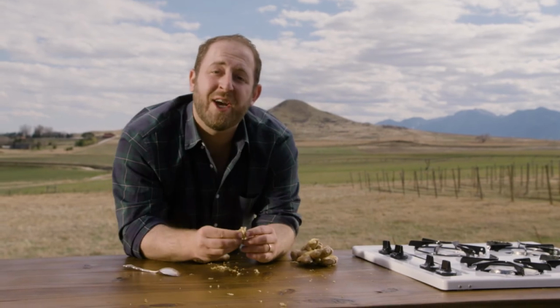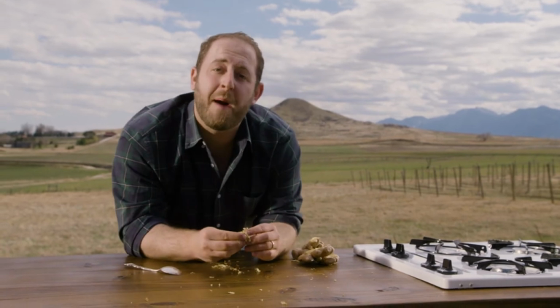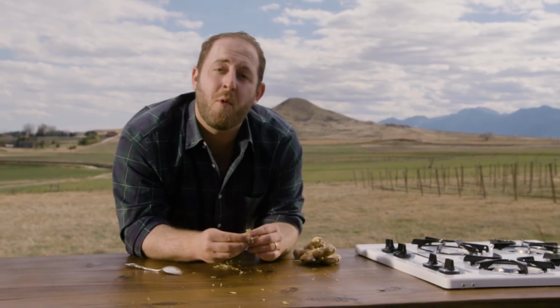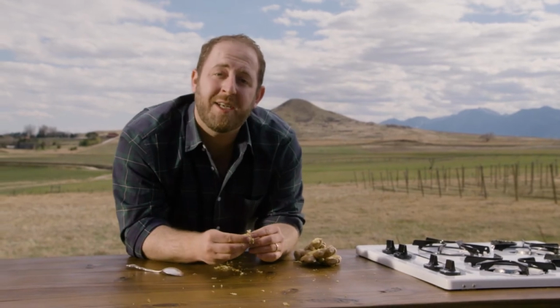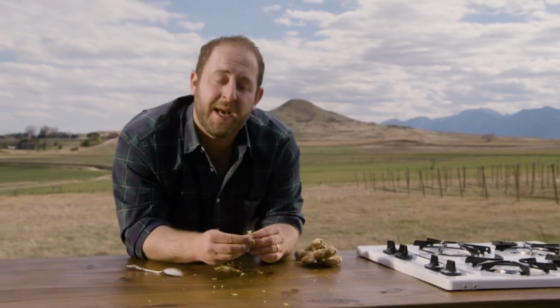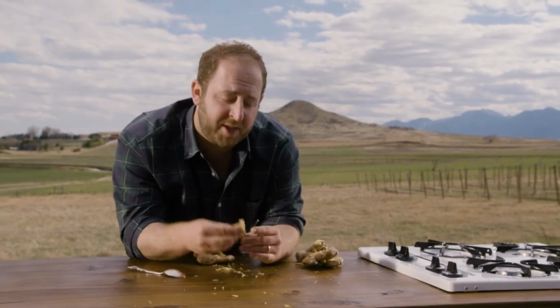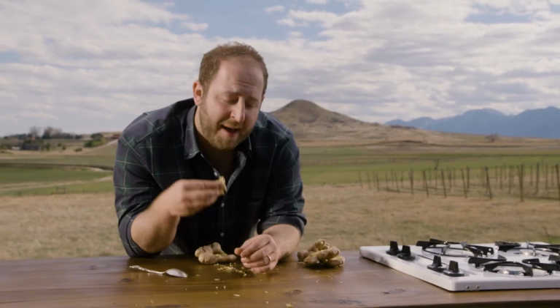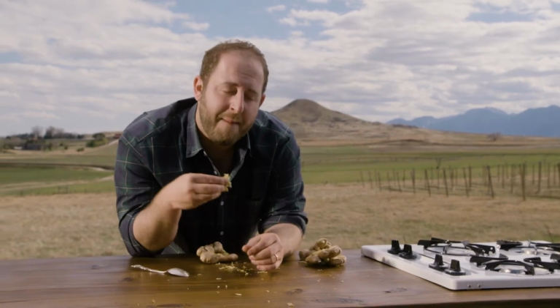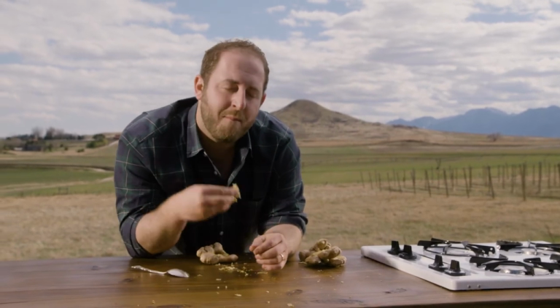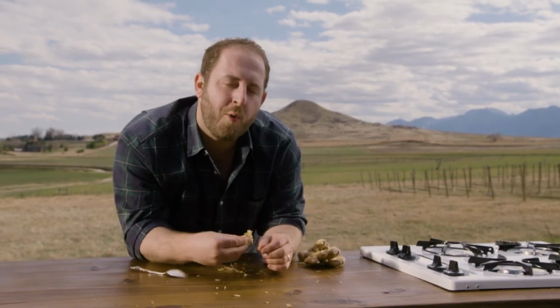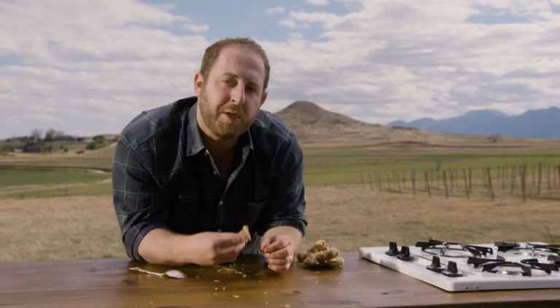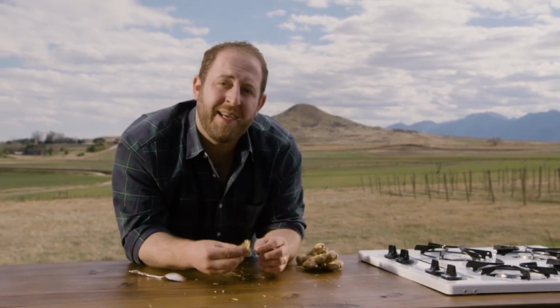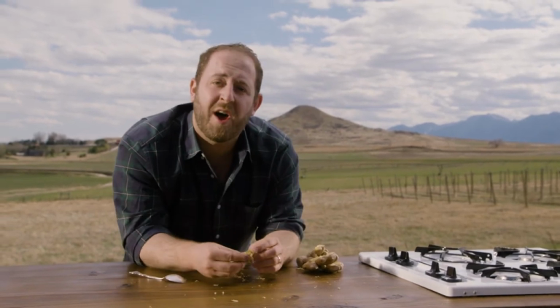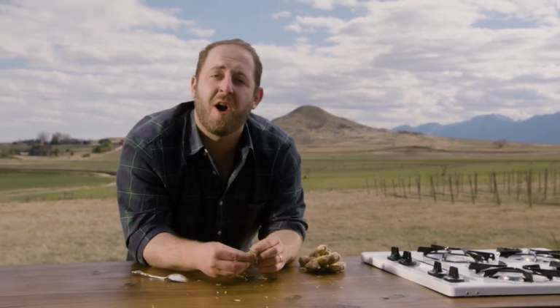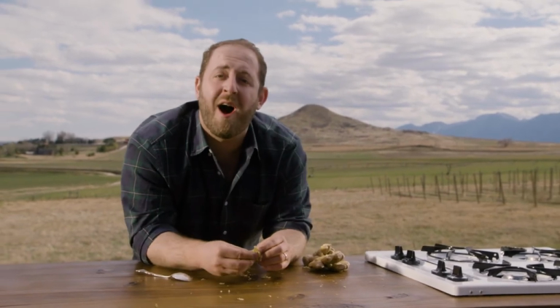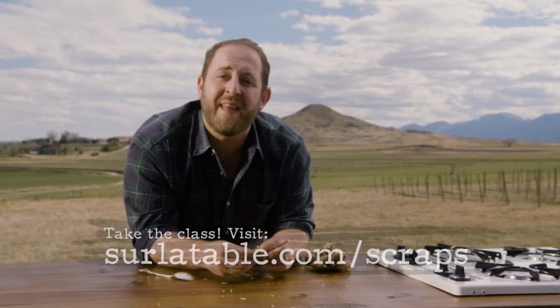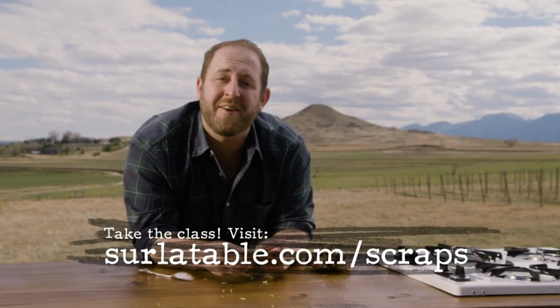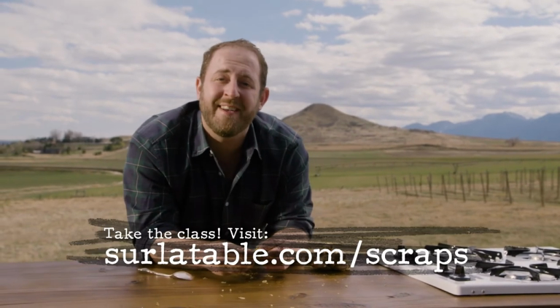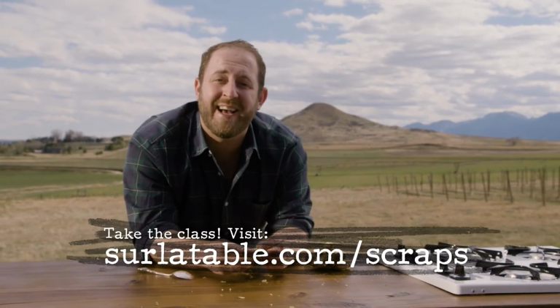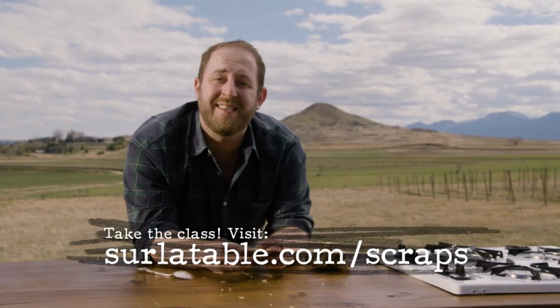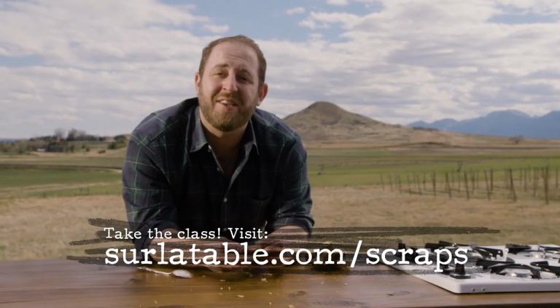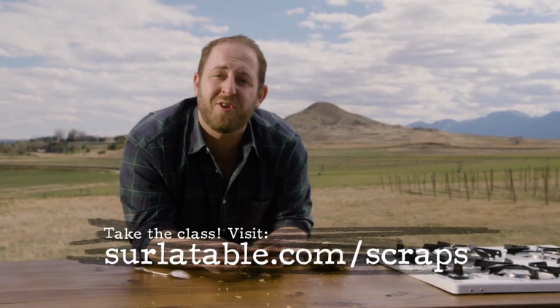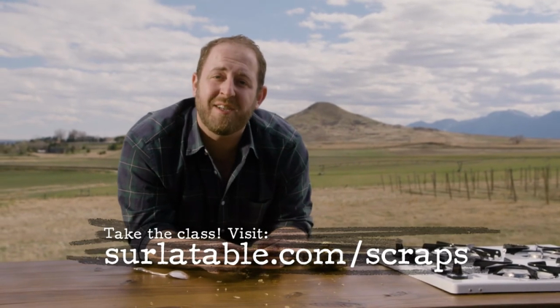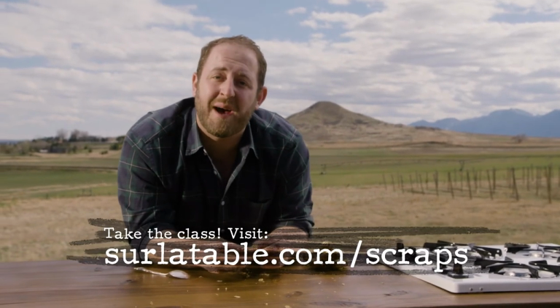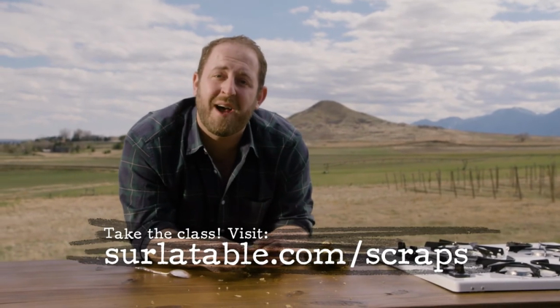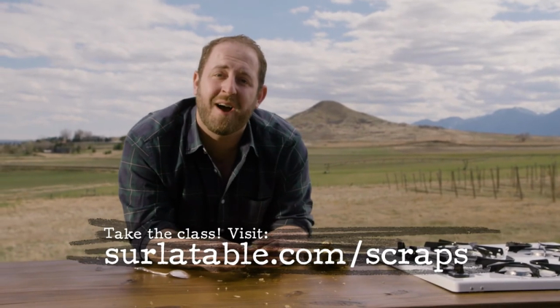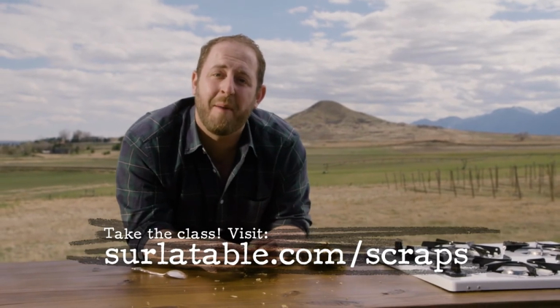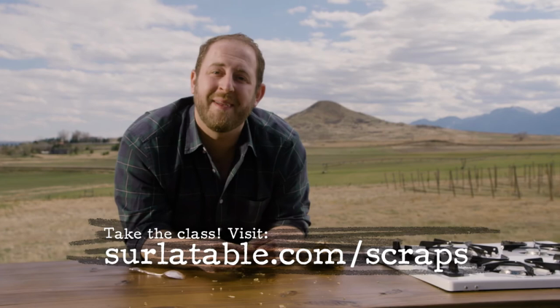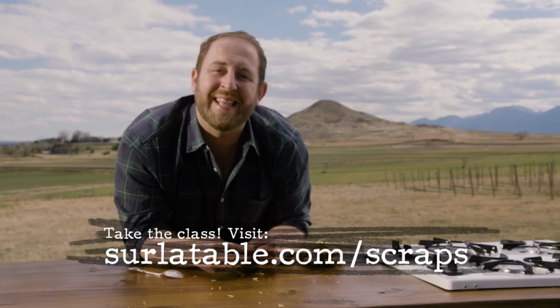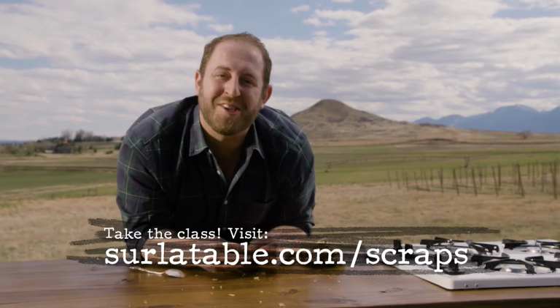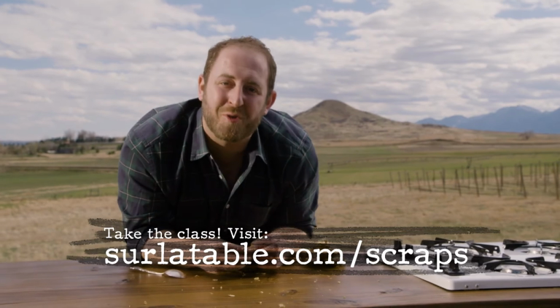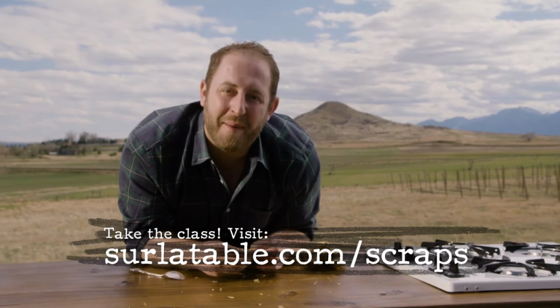Check out more tips and recipes on our online cooking classes at surlatab.com/scraps.